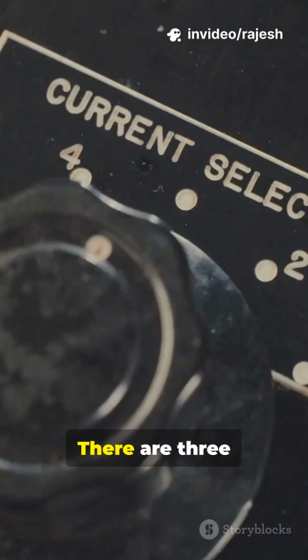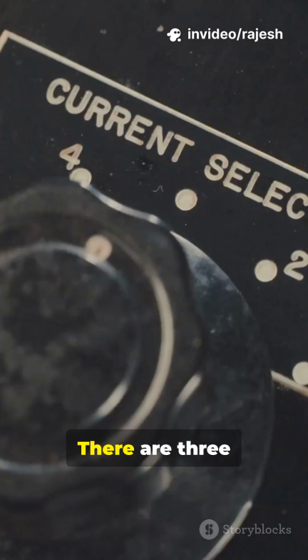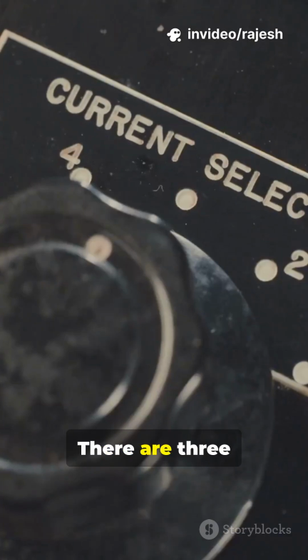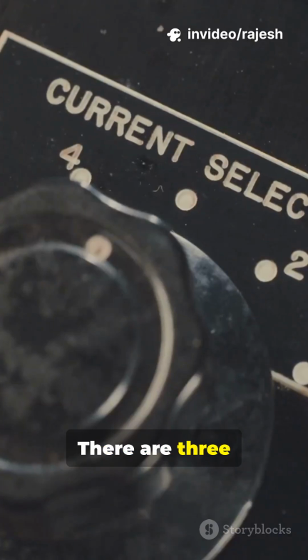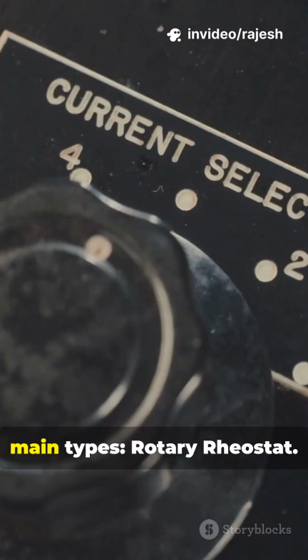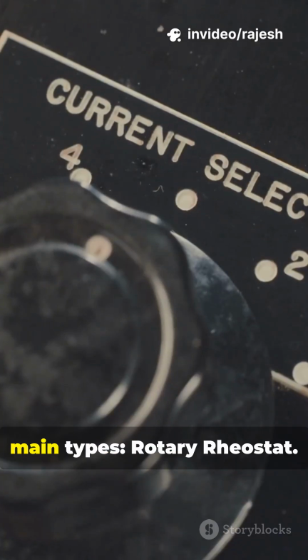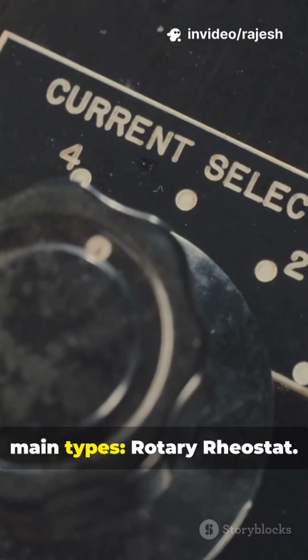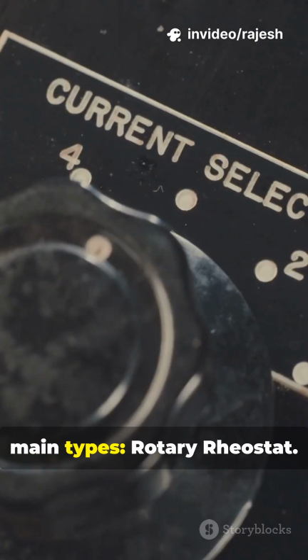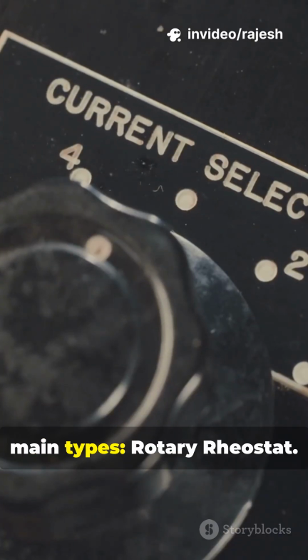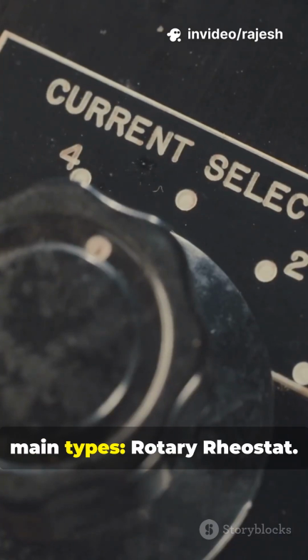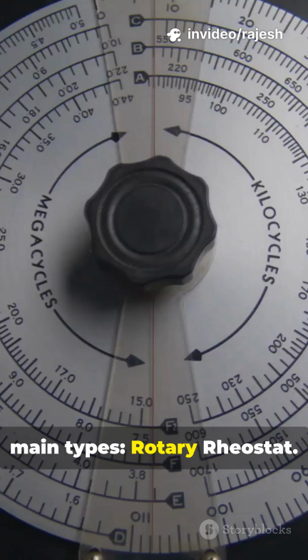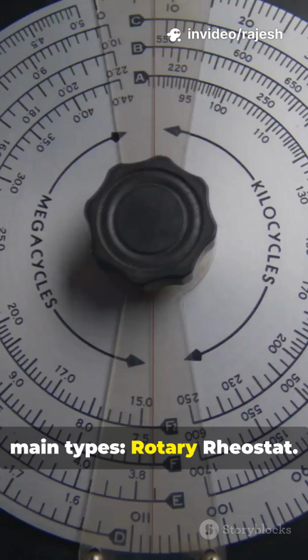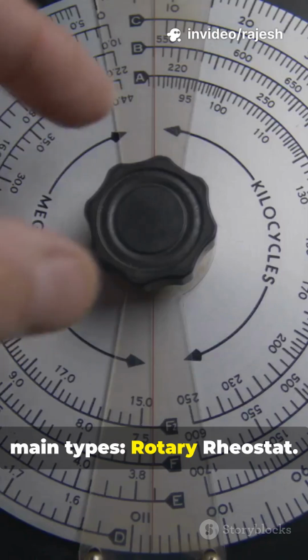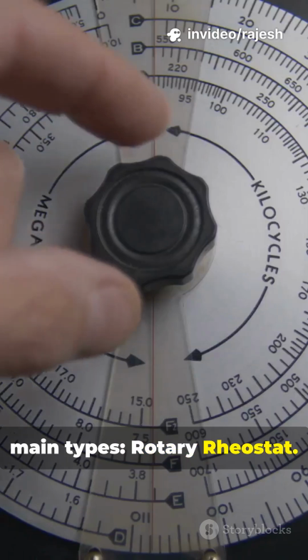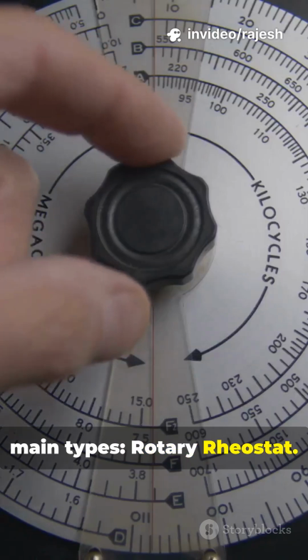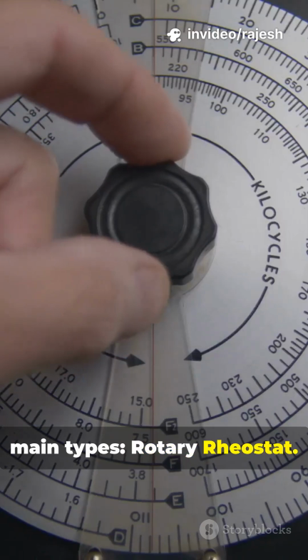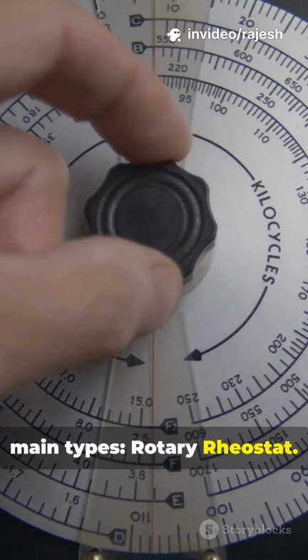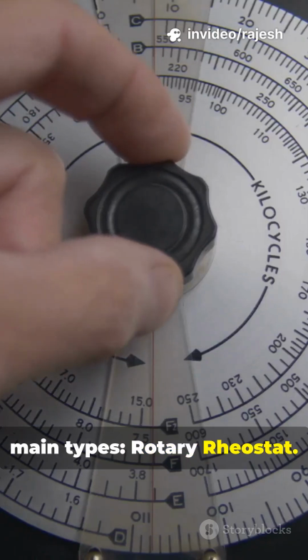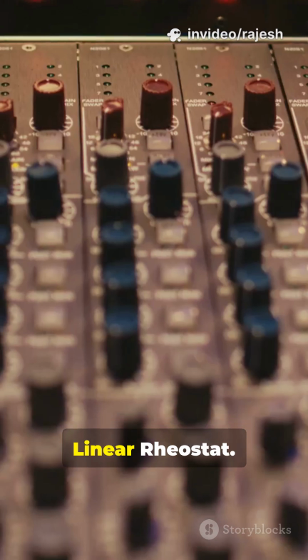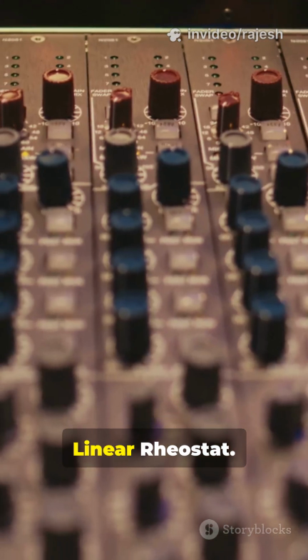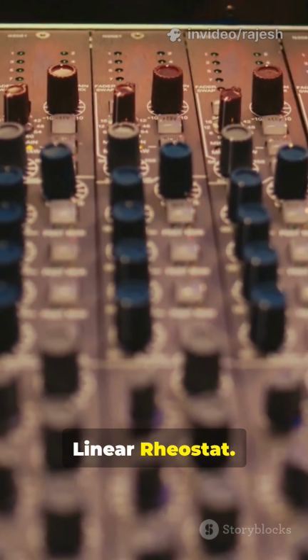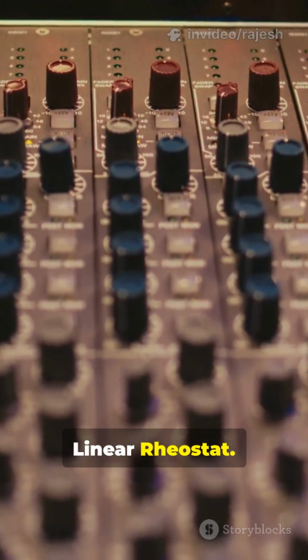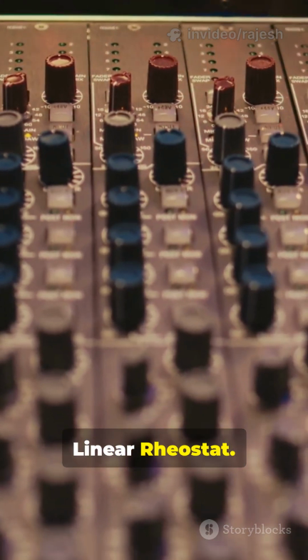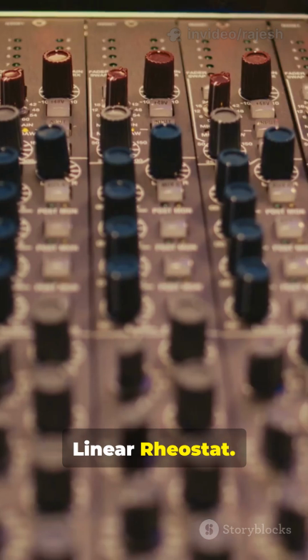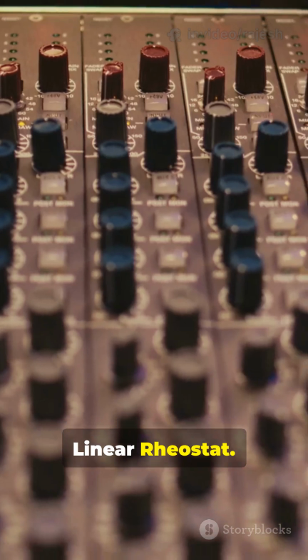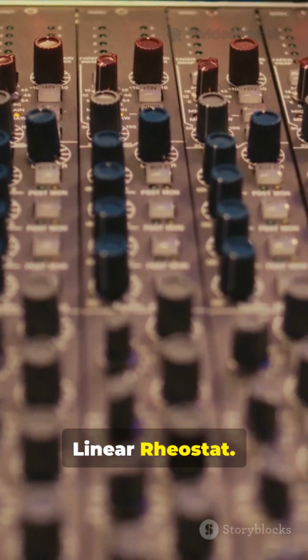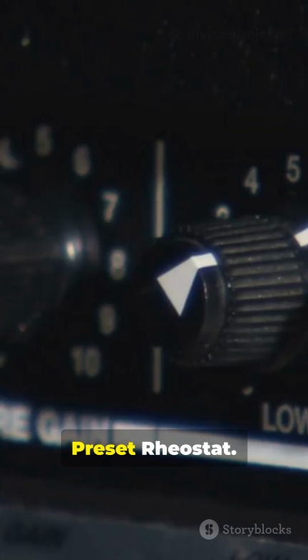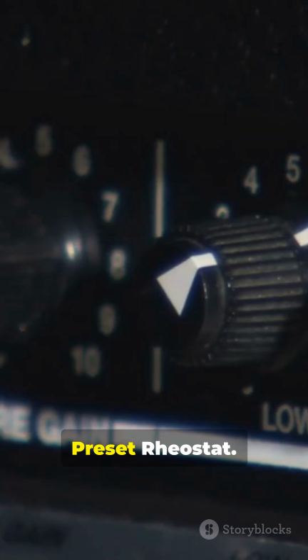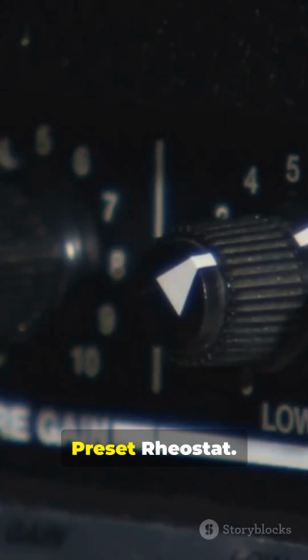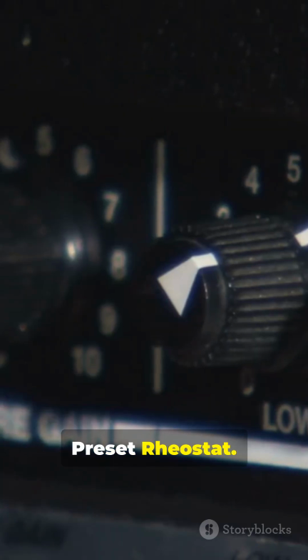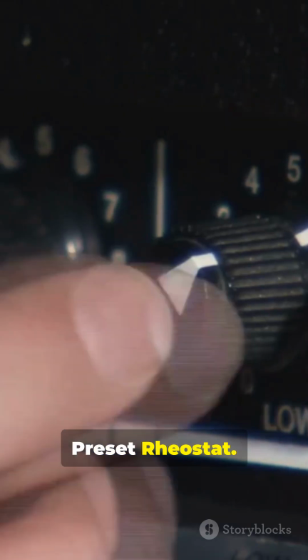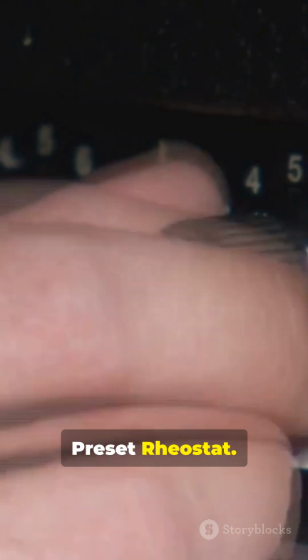There are three main types: rotary rheostat, linear rheostat, and preset rheostat.